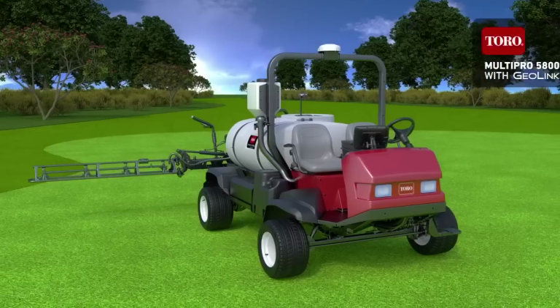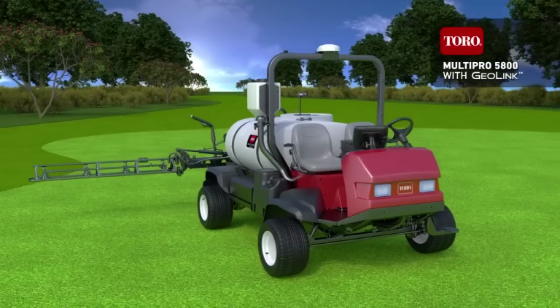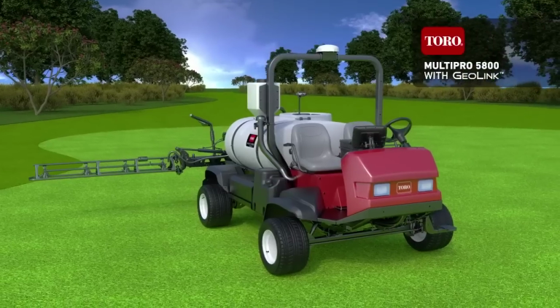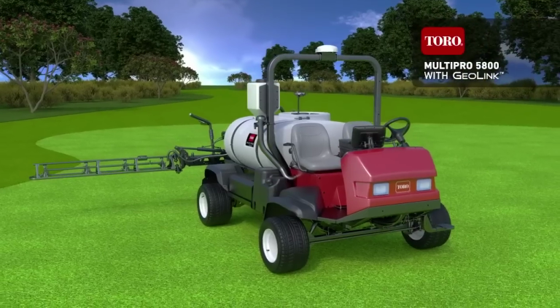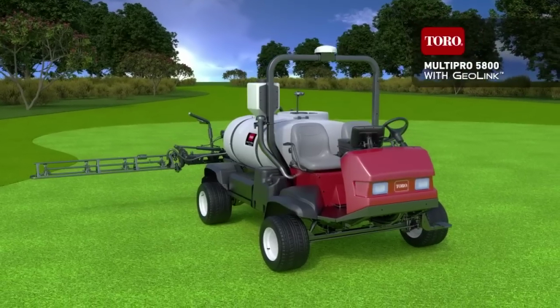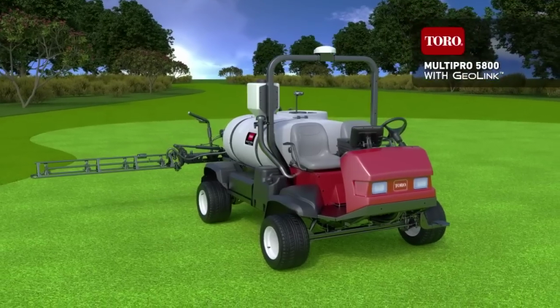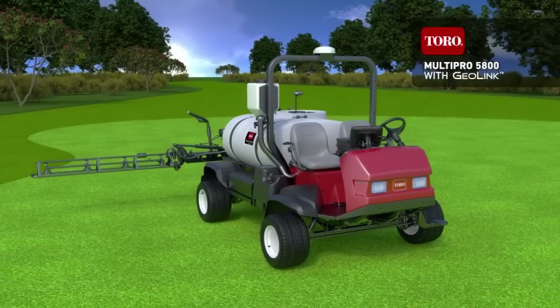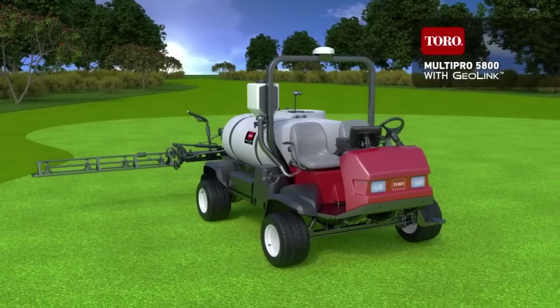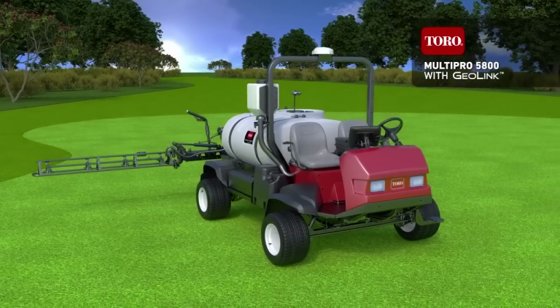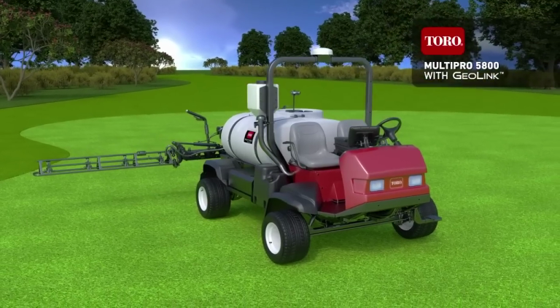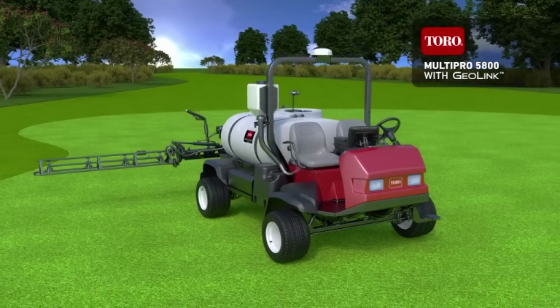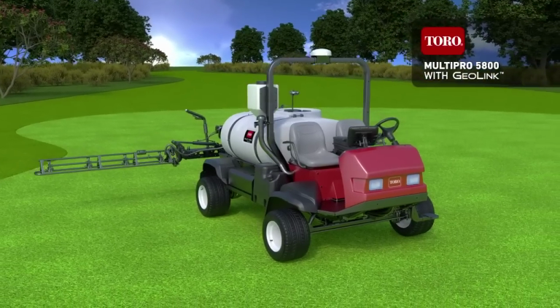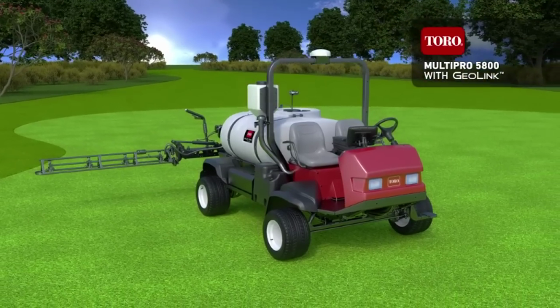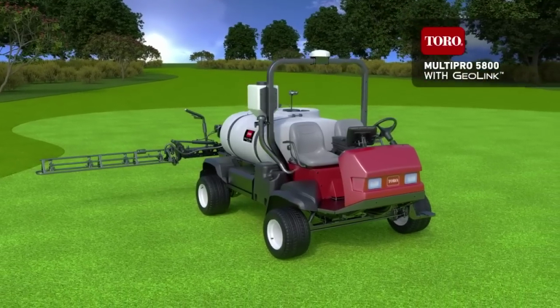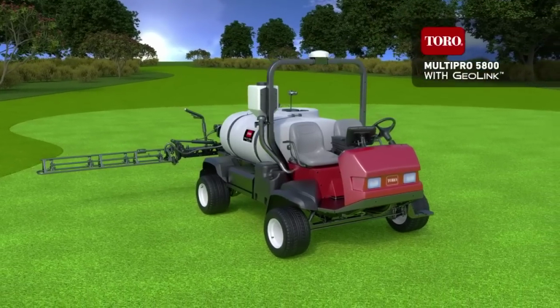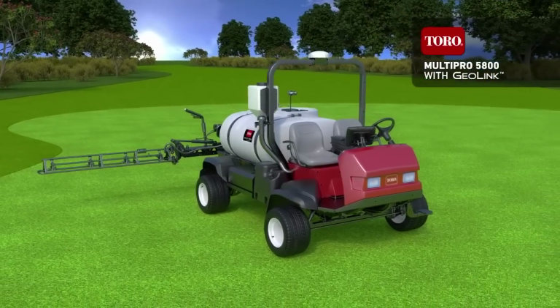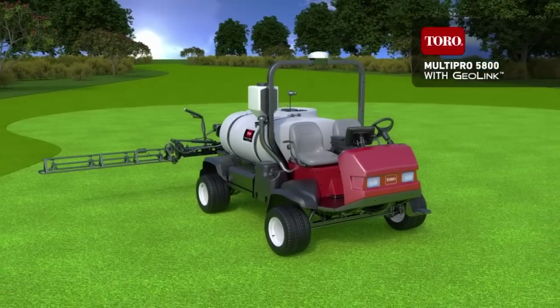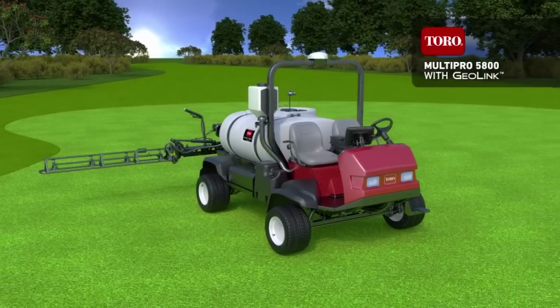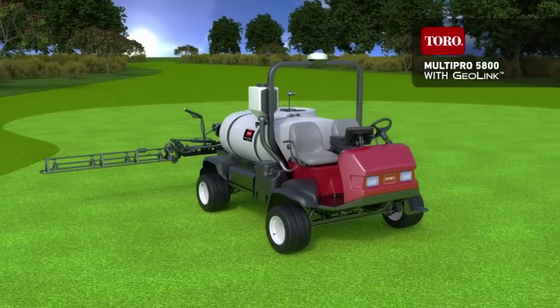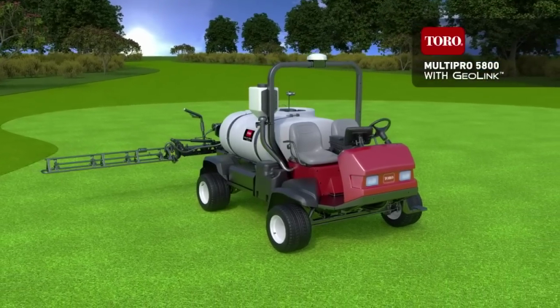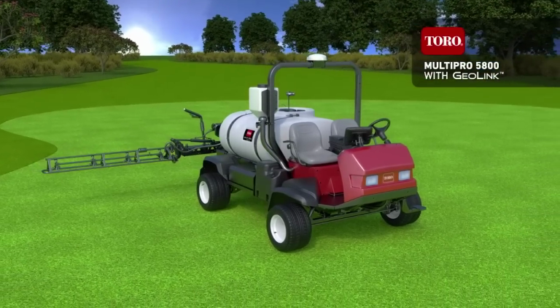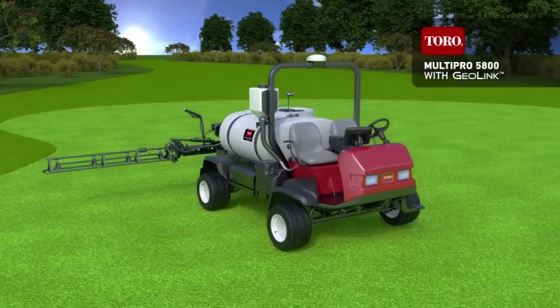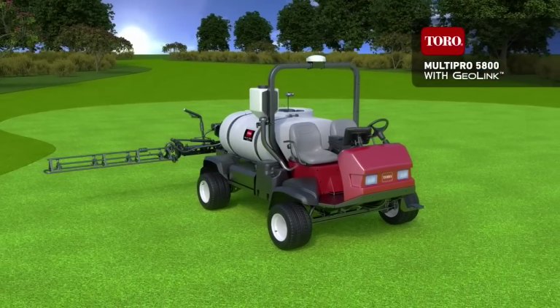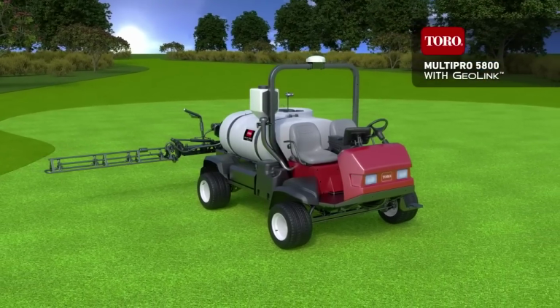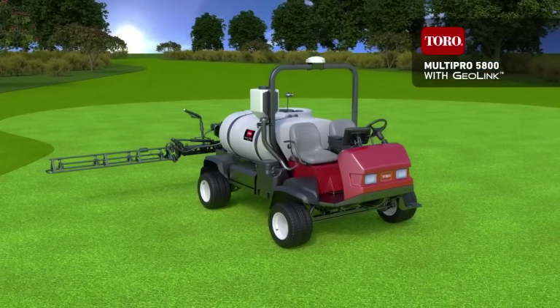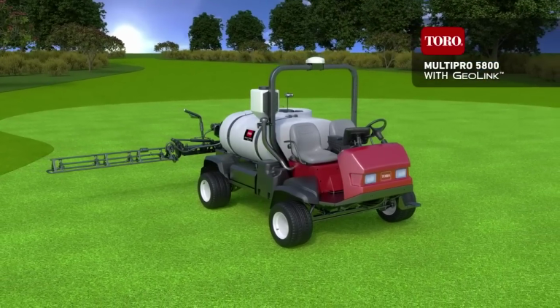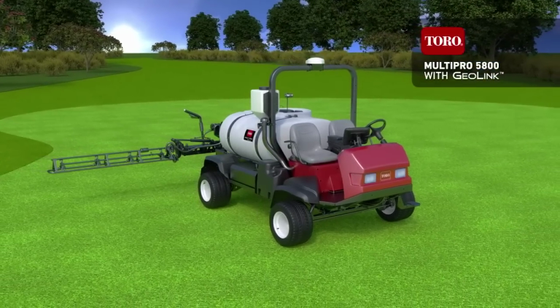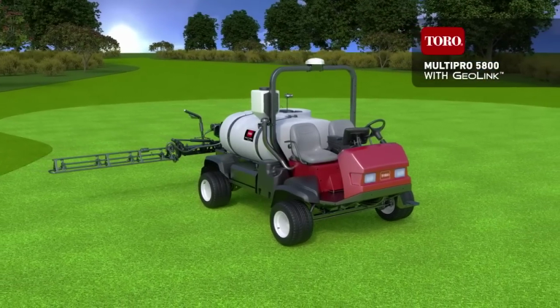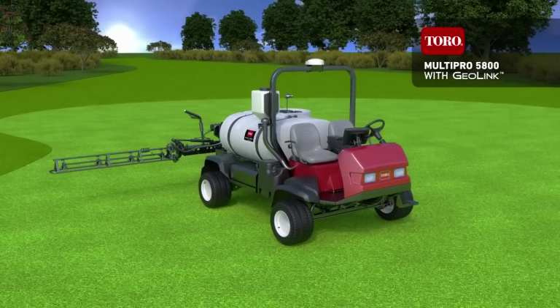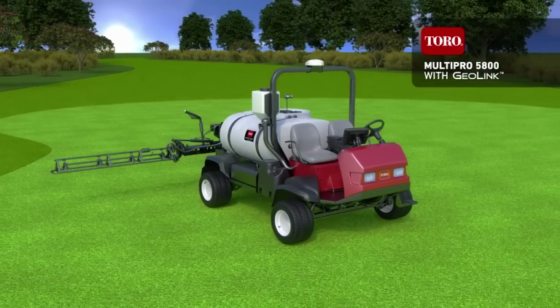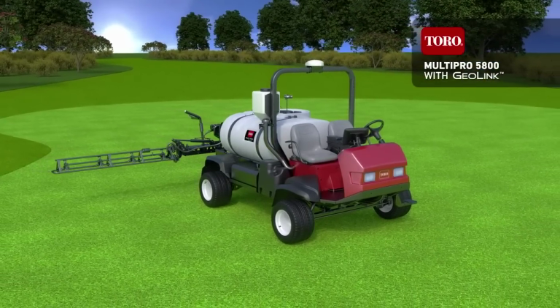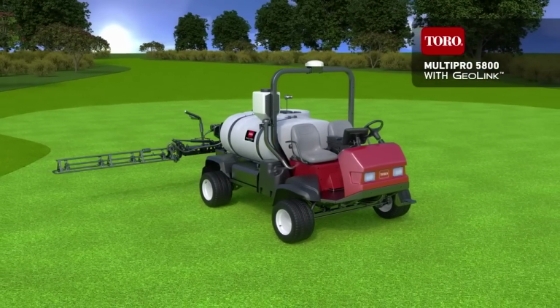The new MultiPro 5800 sprayer with GeoLink. Innovation you can count on. Only from Toro.